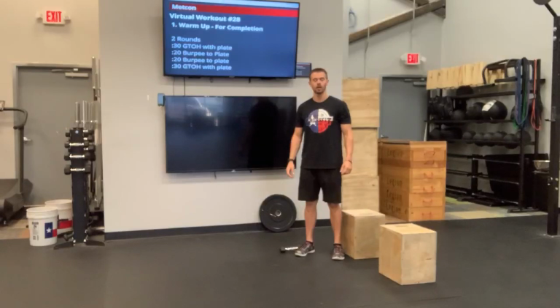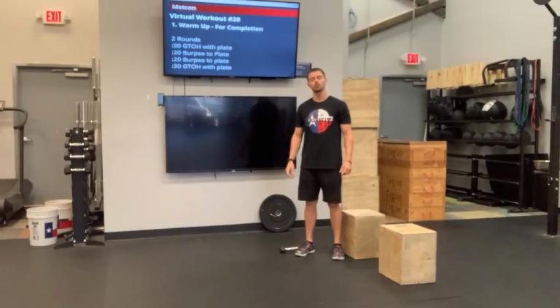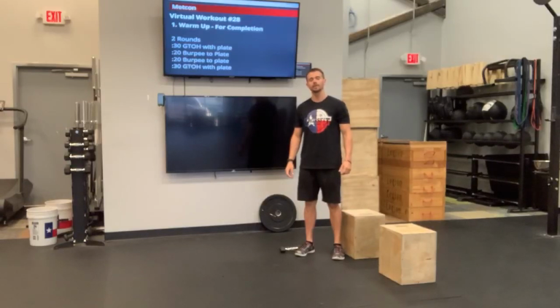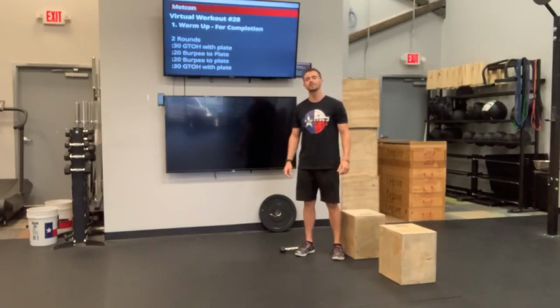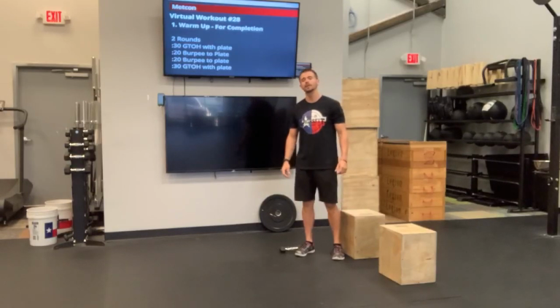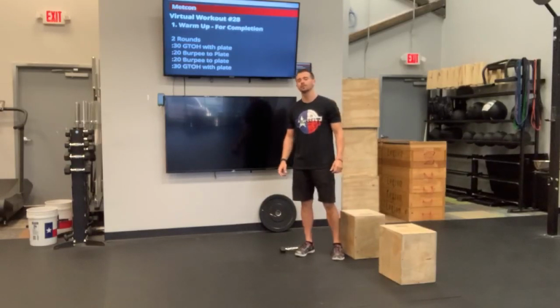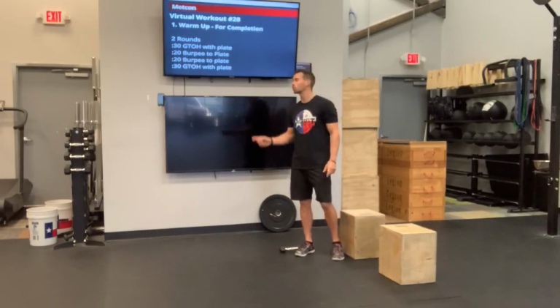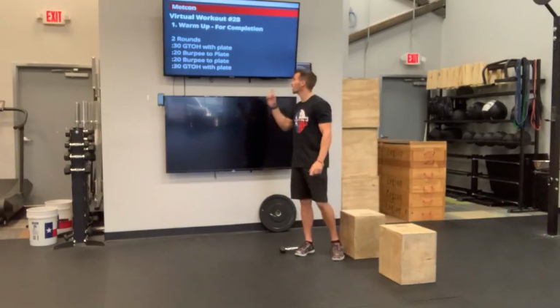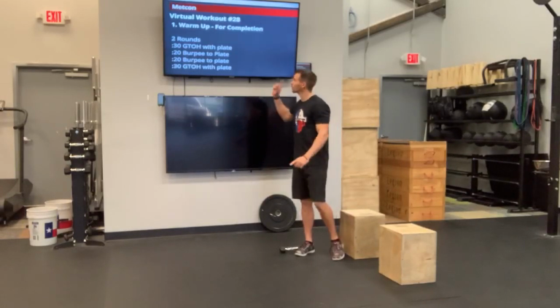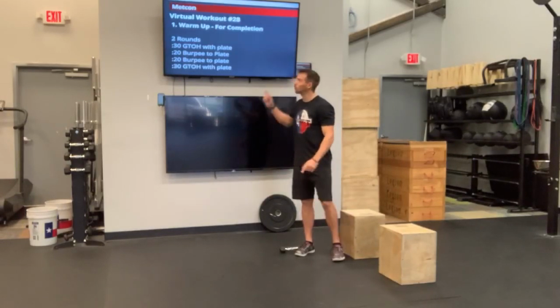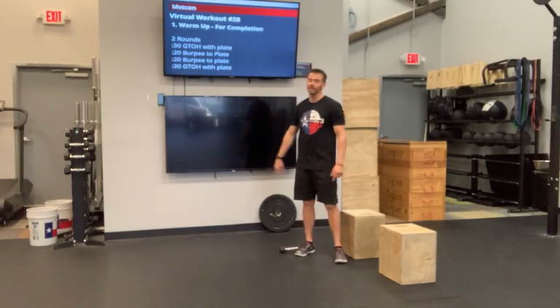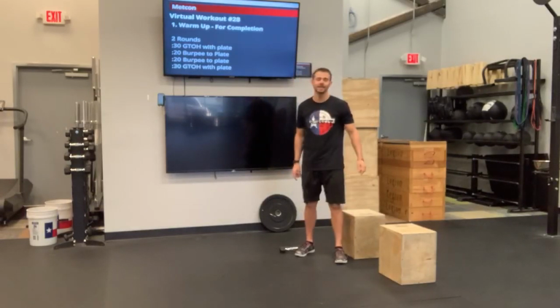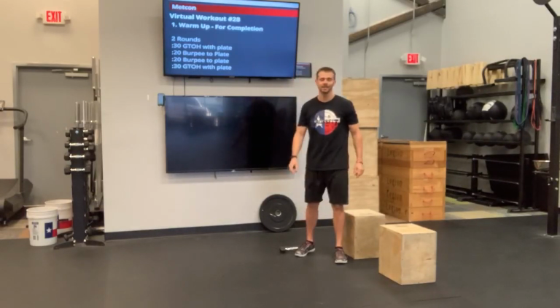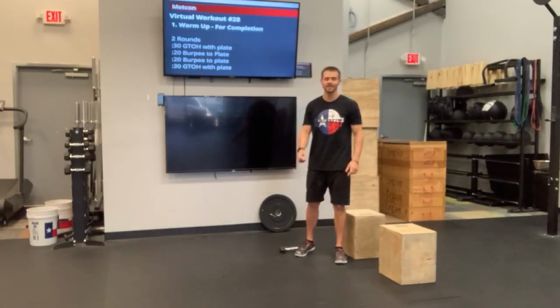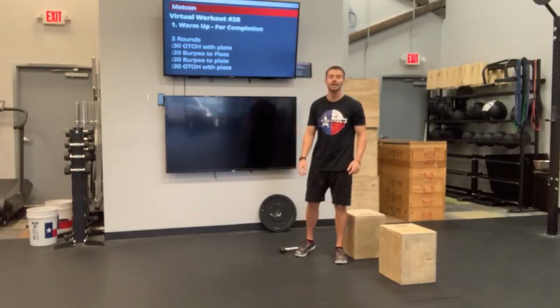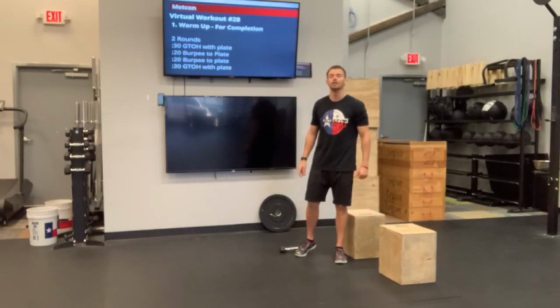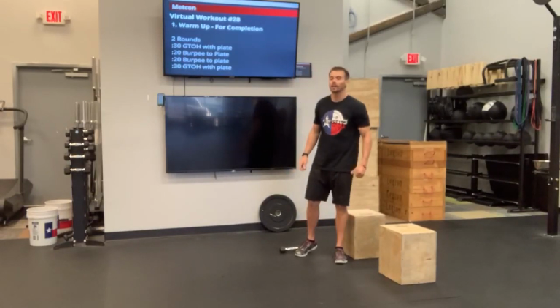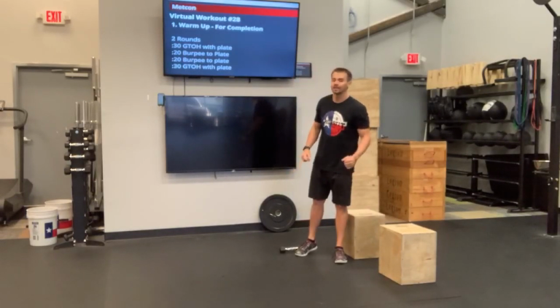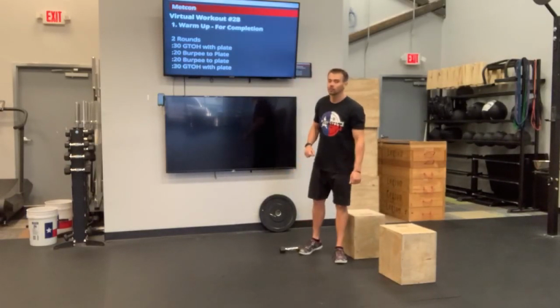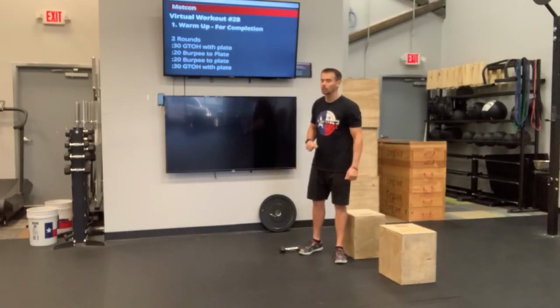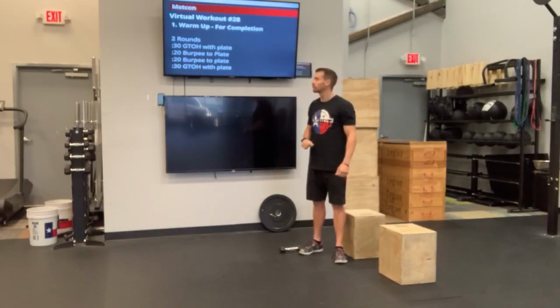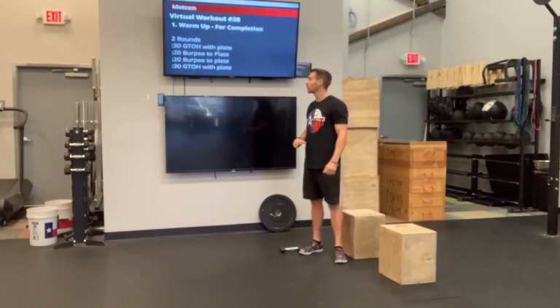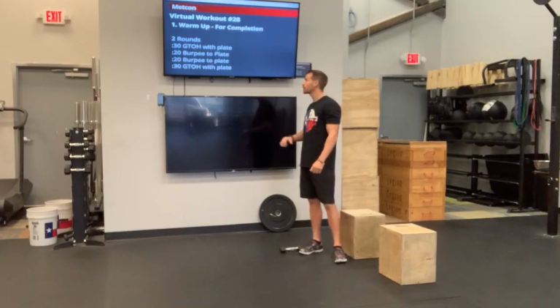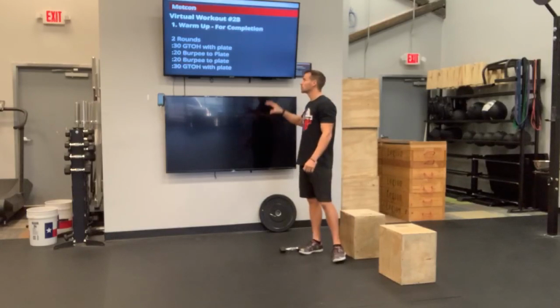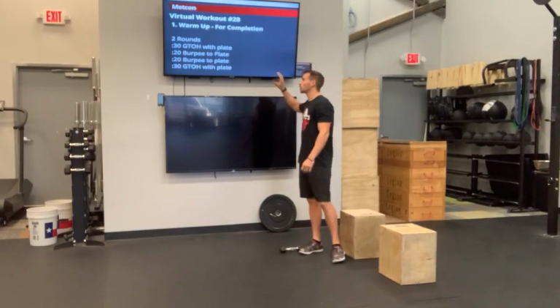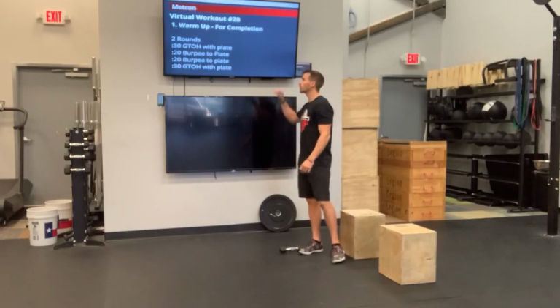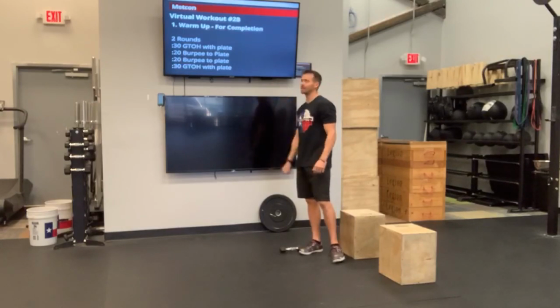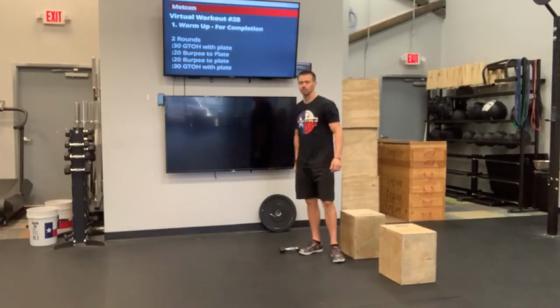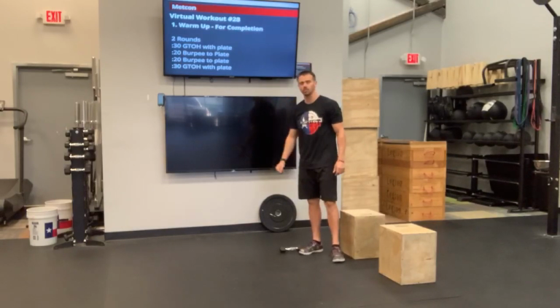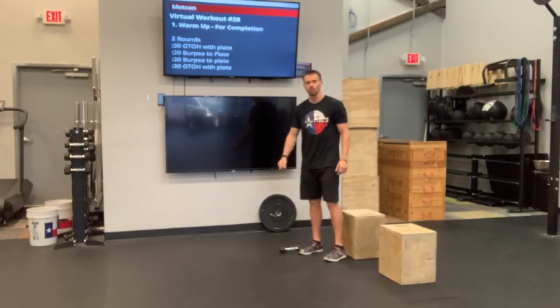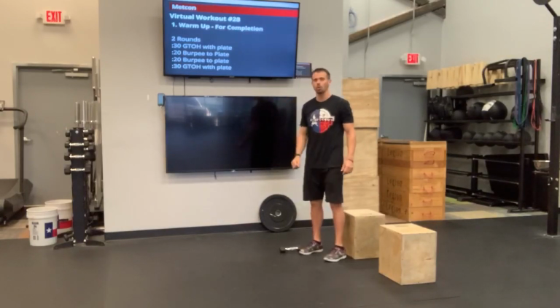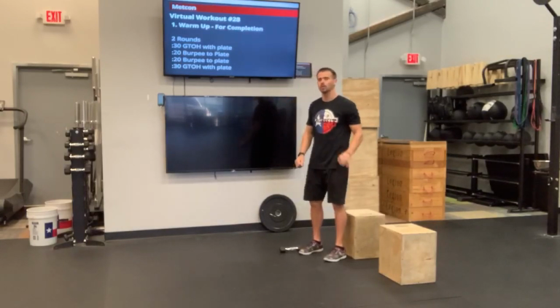What's up guys? We got virtual workout number 28 here today. We got a nice little fun one for you. So we're going to go ahead and get started with our warm-up.